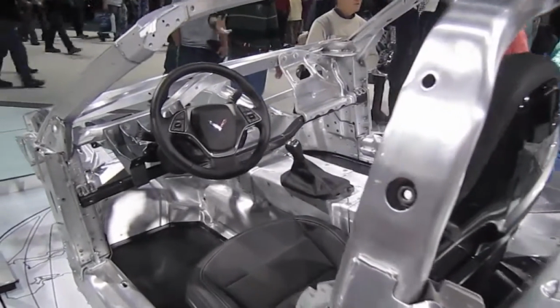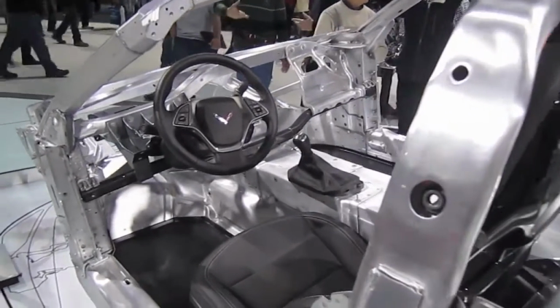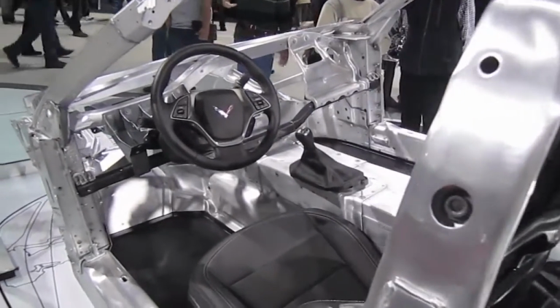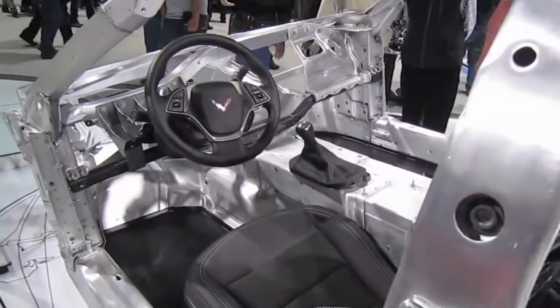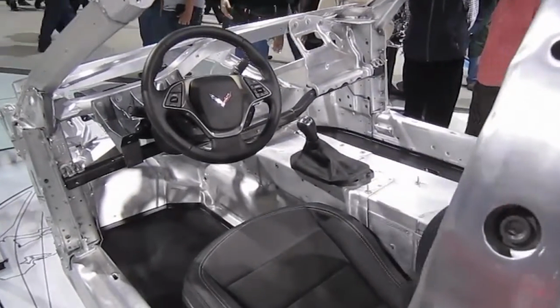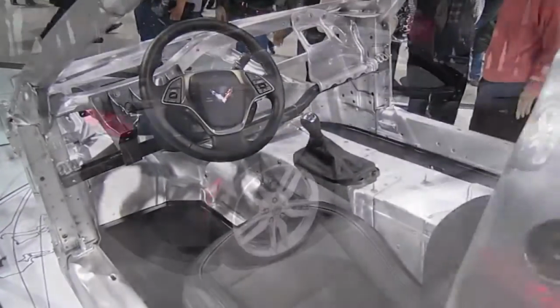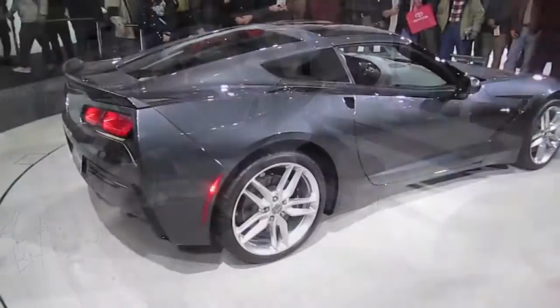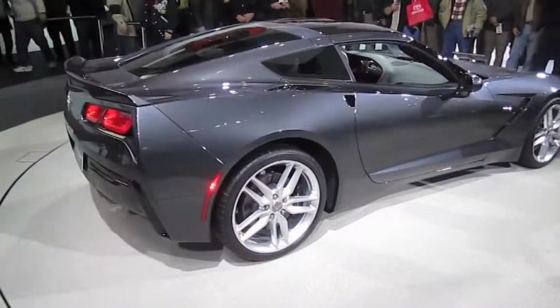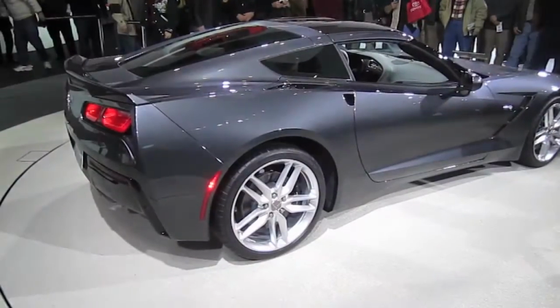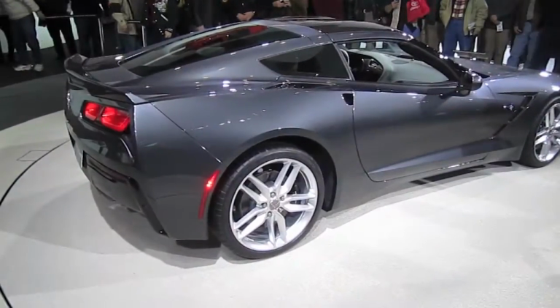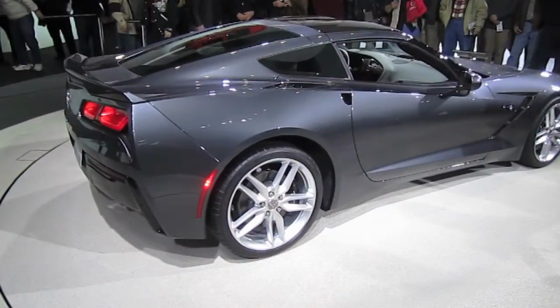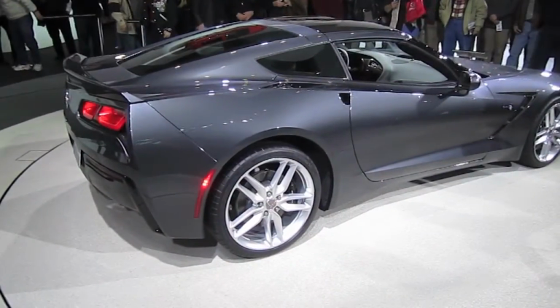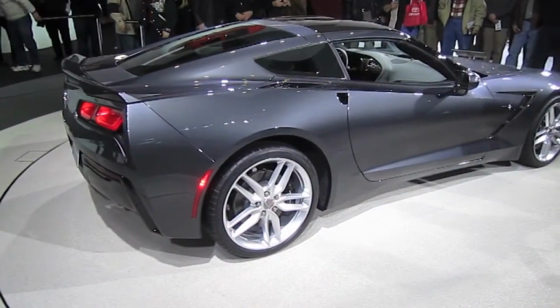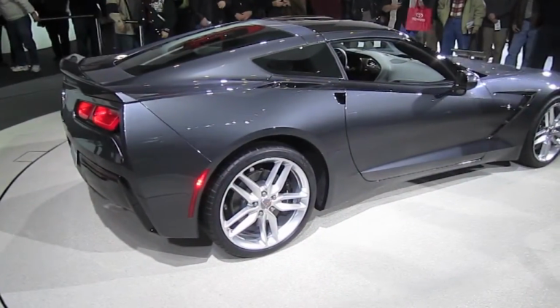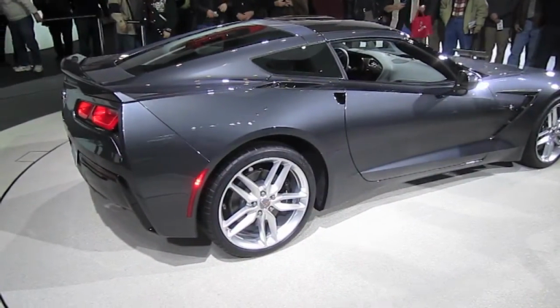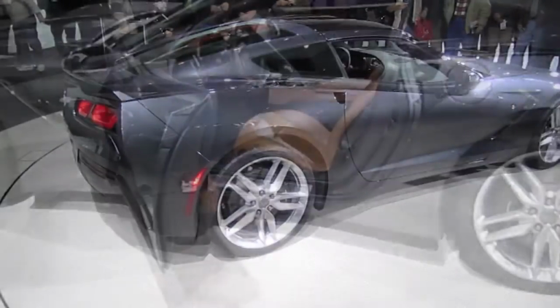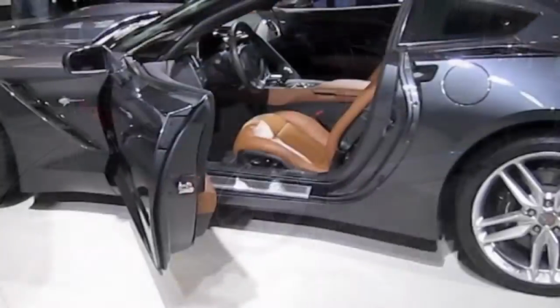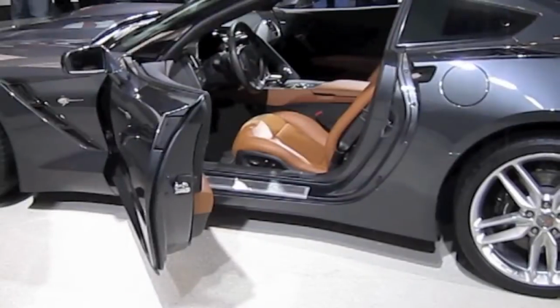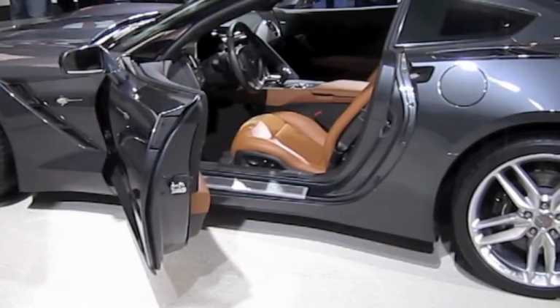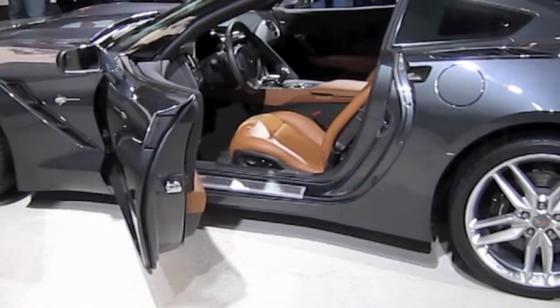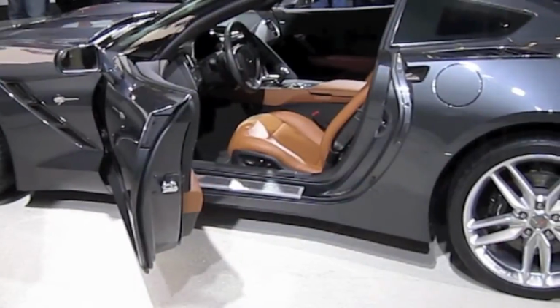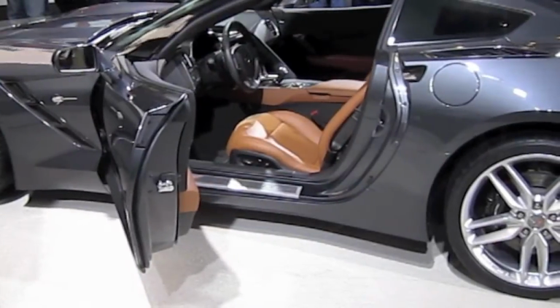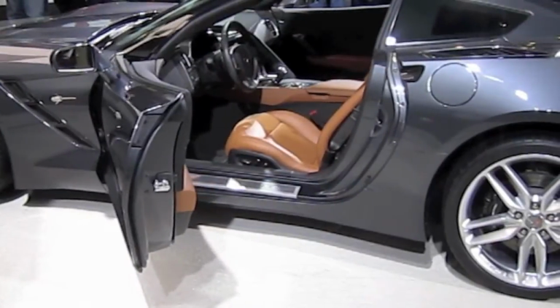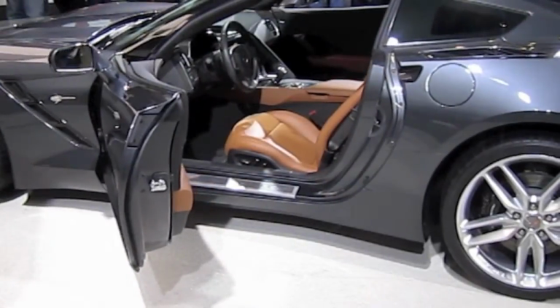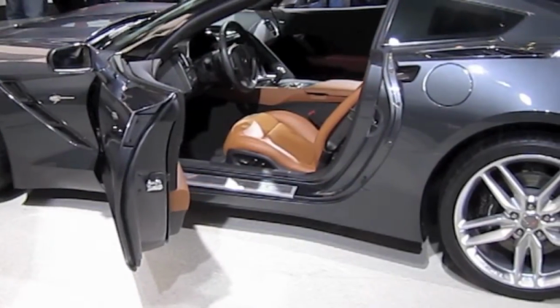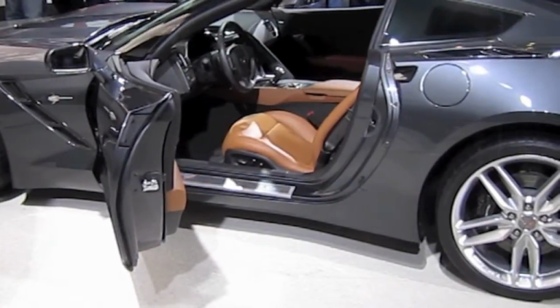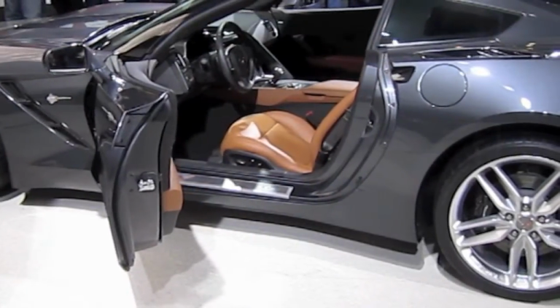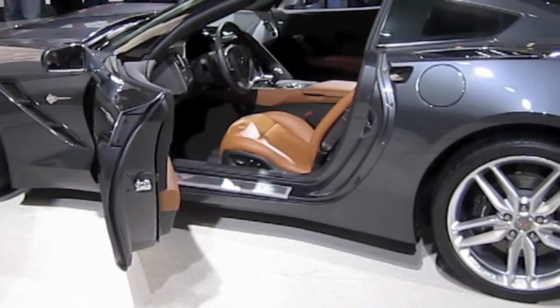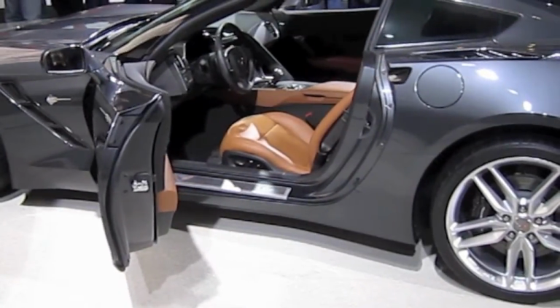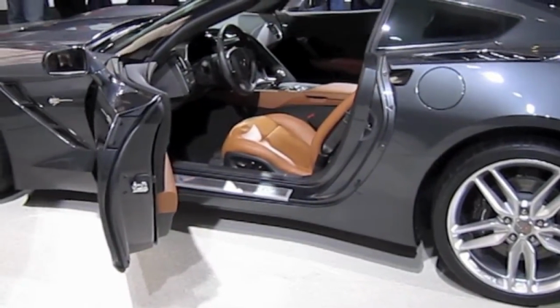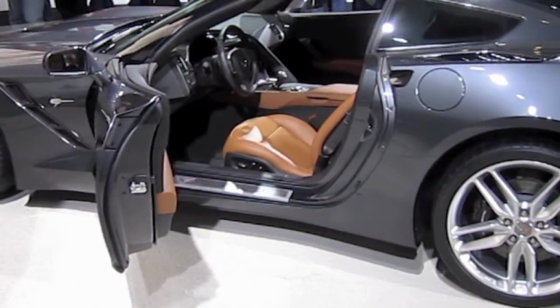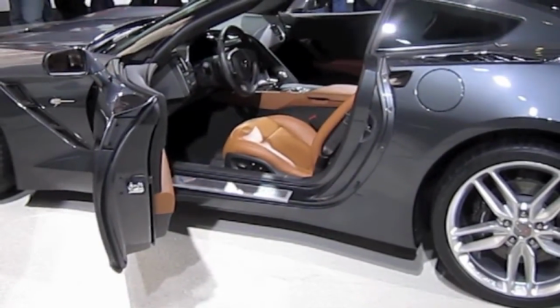It has a removable carbon fiber roof panel, carbon fiber hood, and composite fenders, doors, and quarter panels.